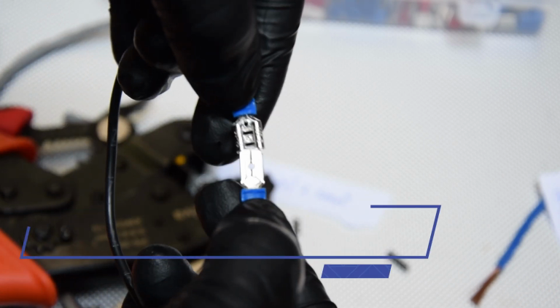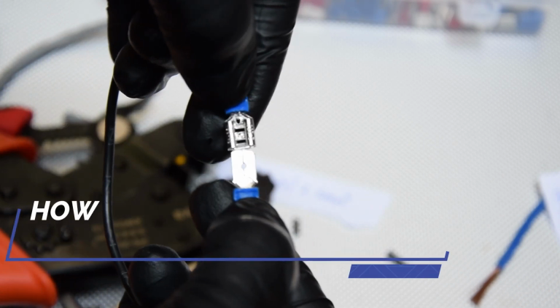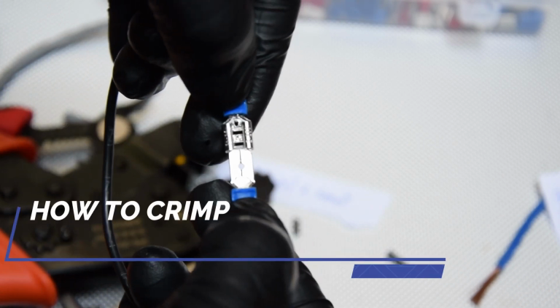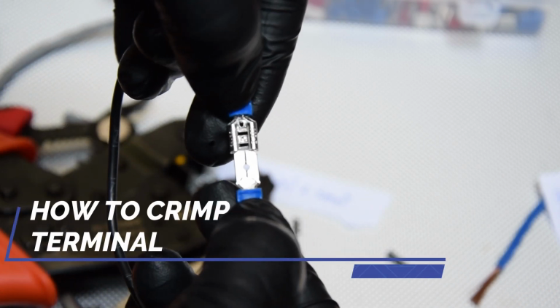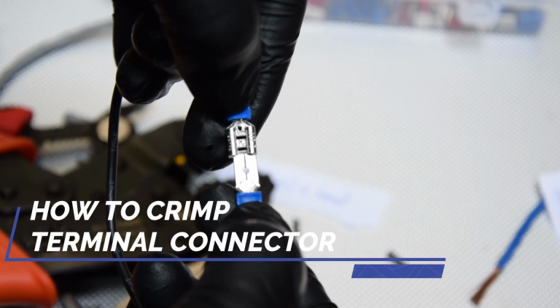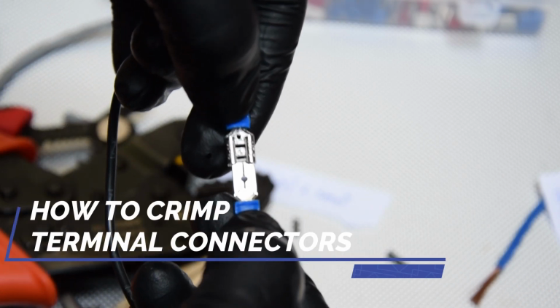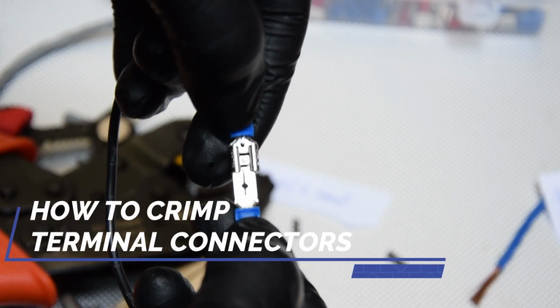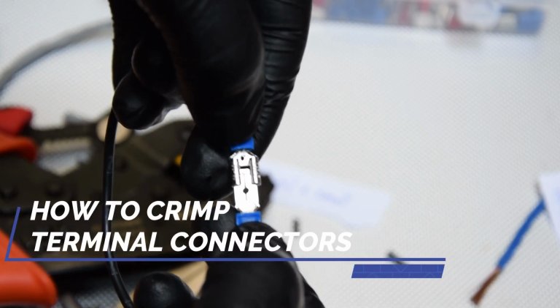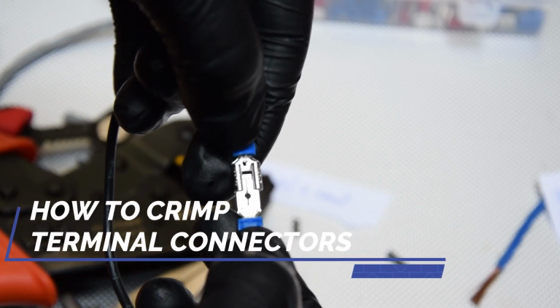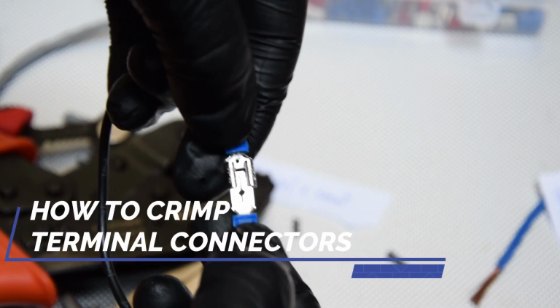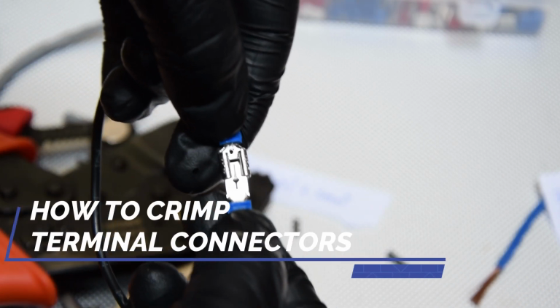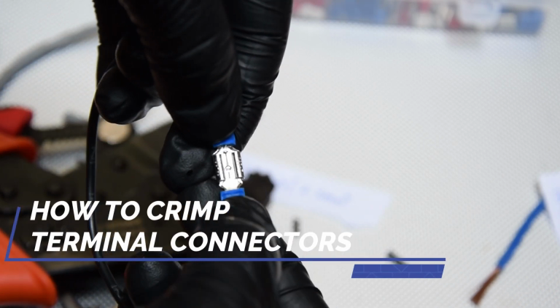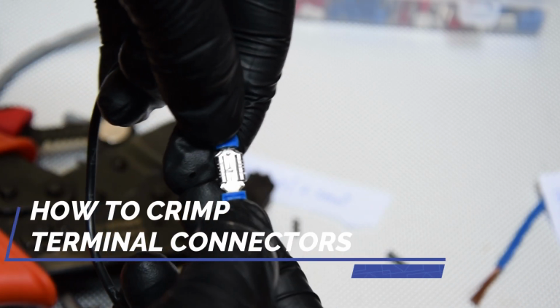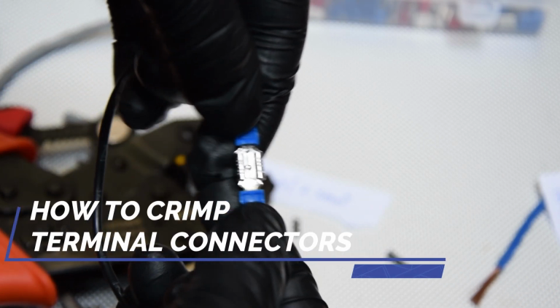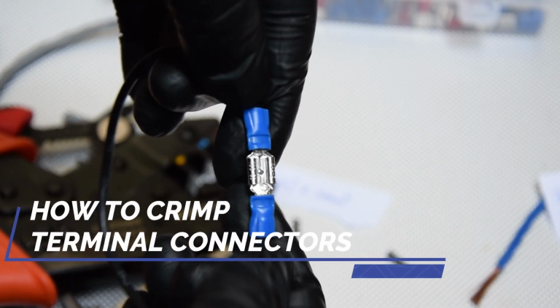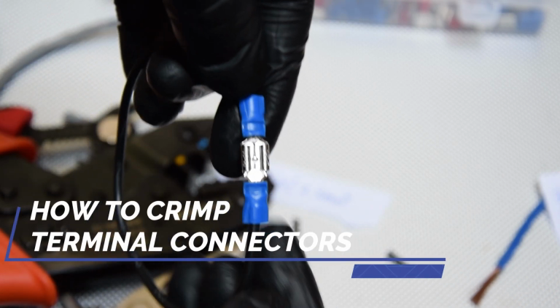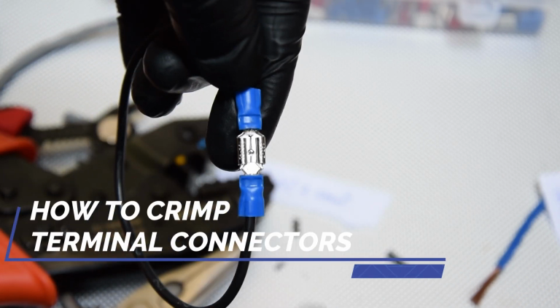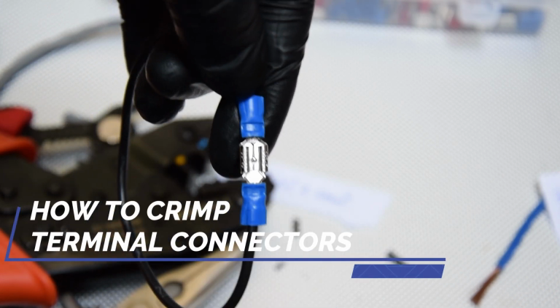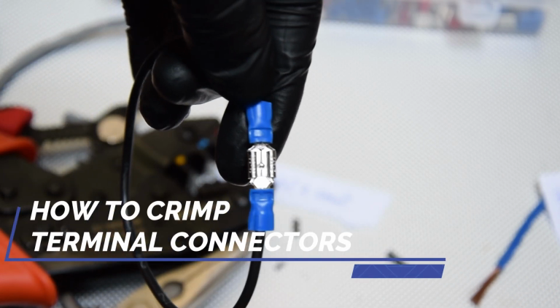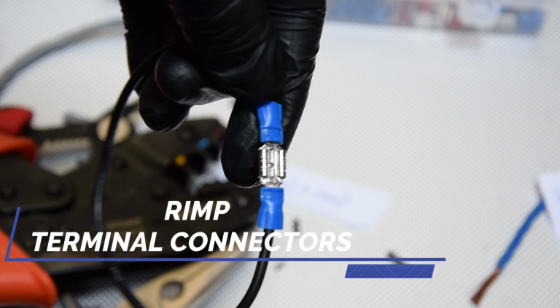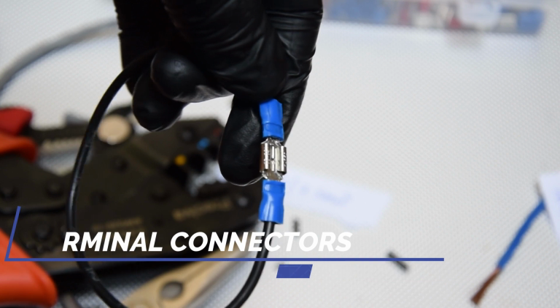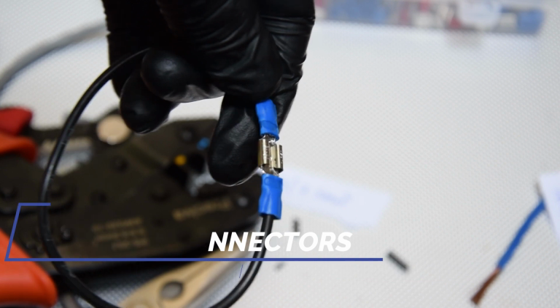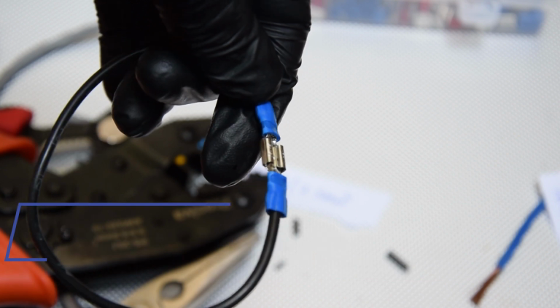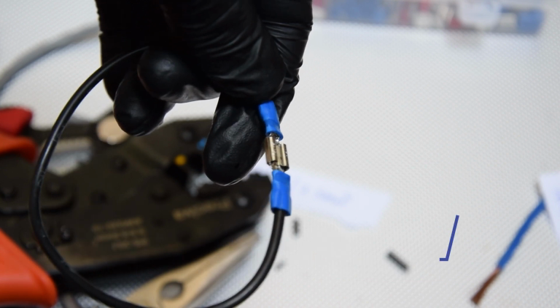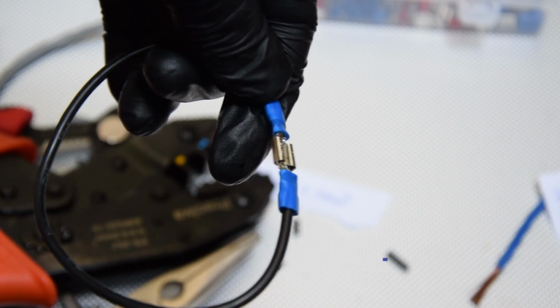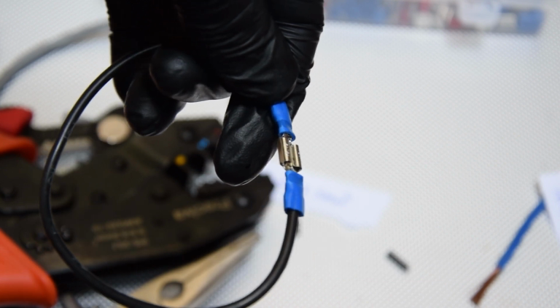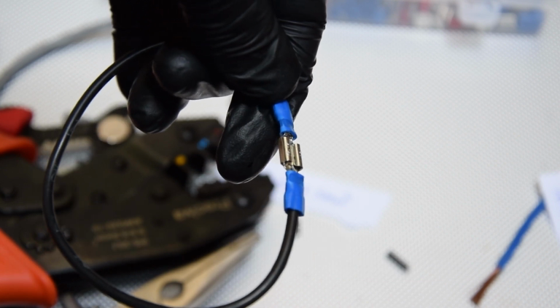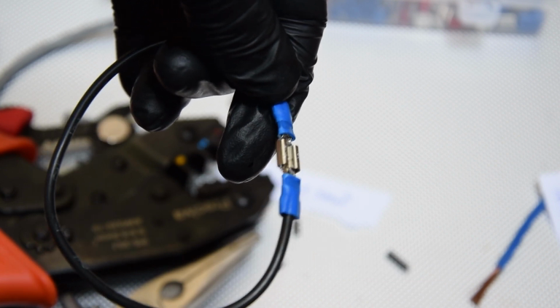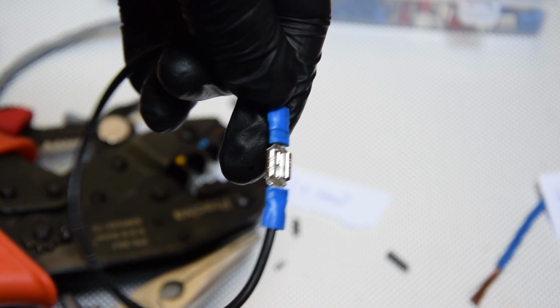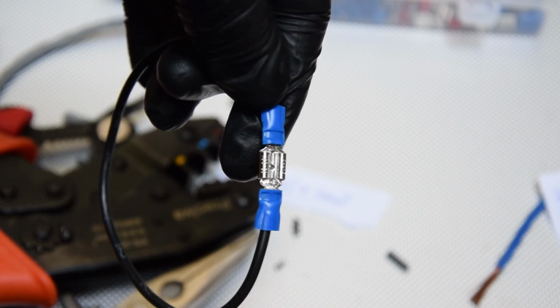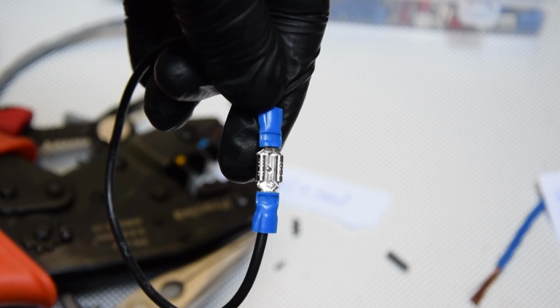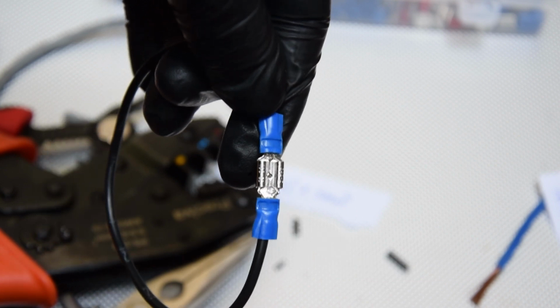Would you like to learn how to crimp wire terminal connectors correctly? Follow these simple steps.